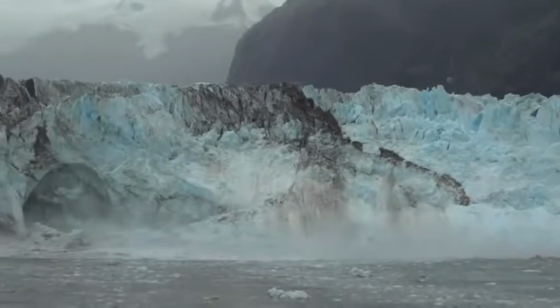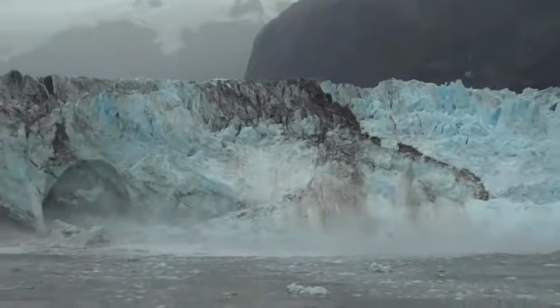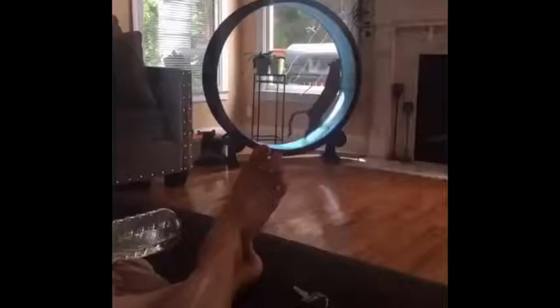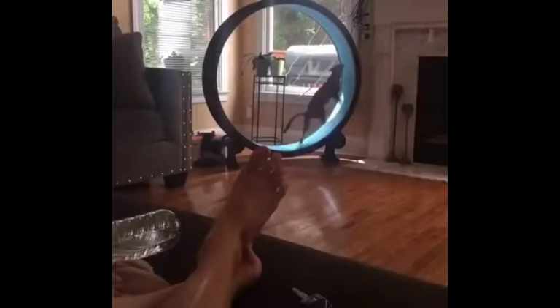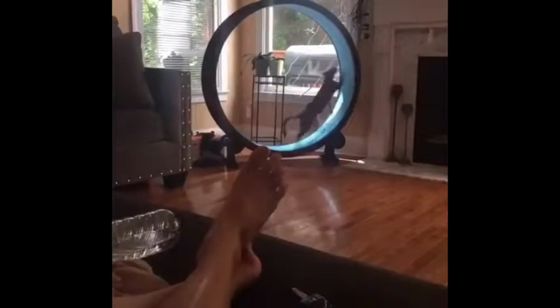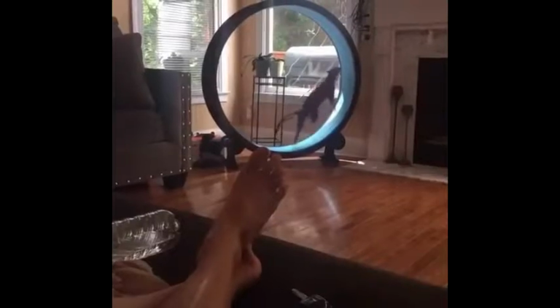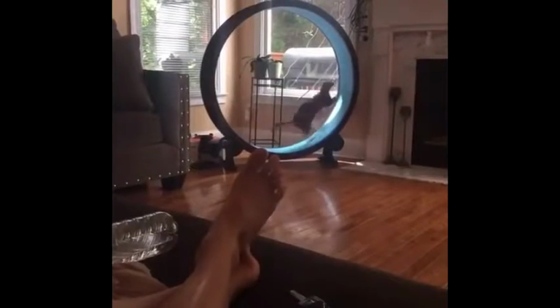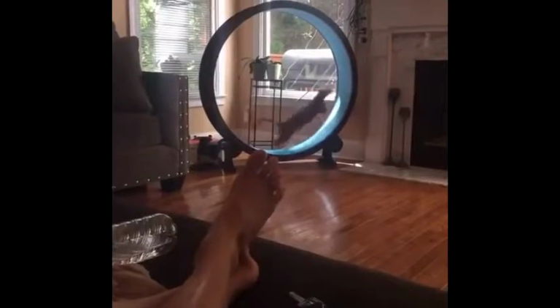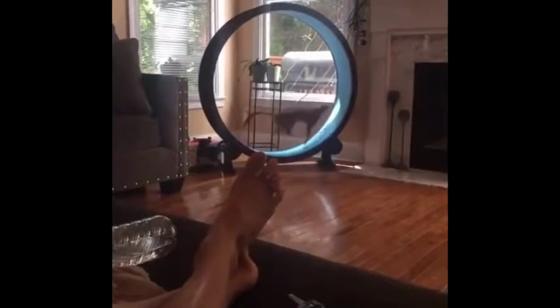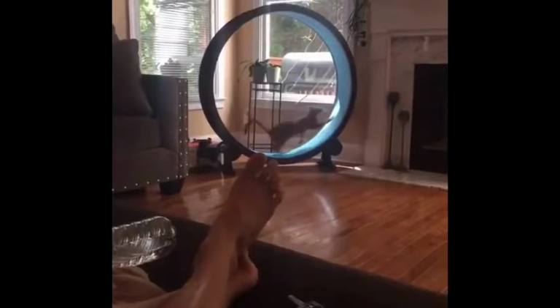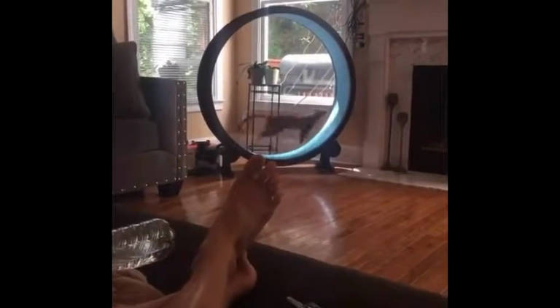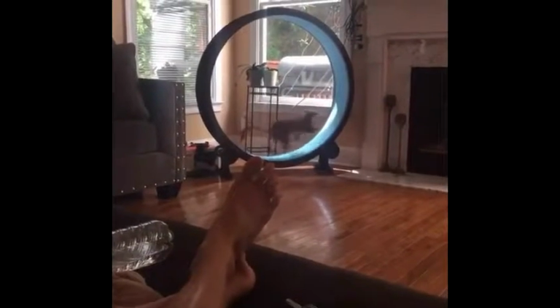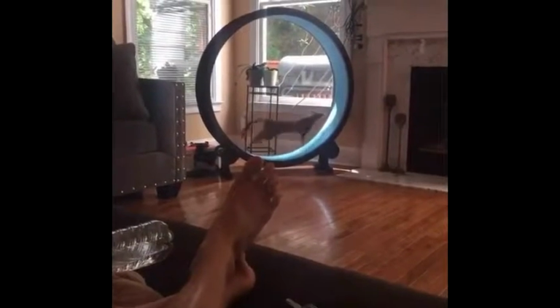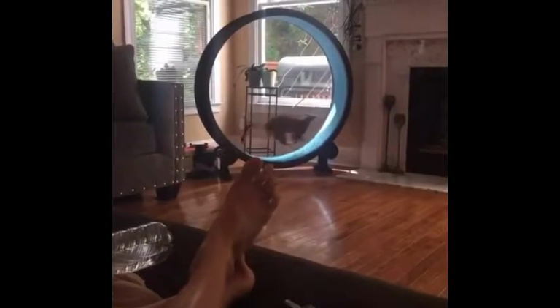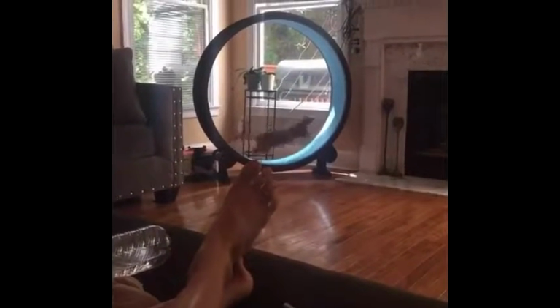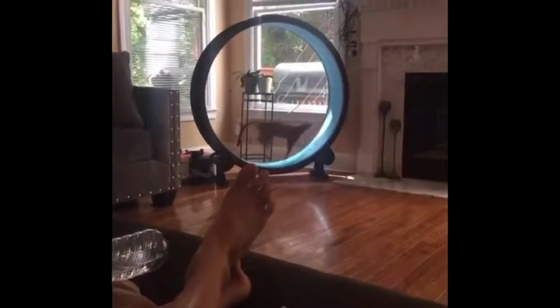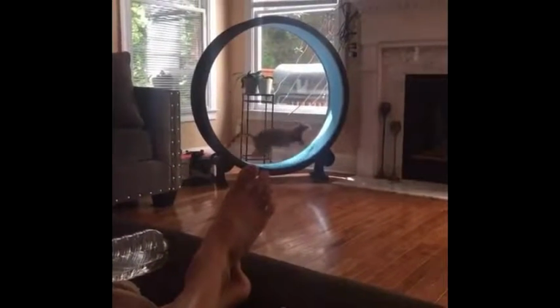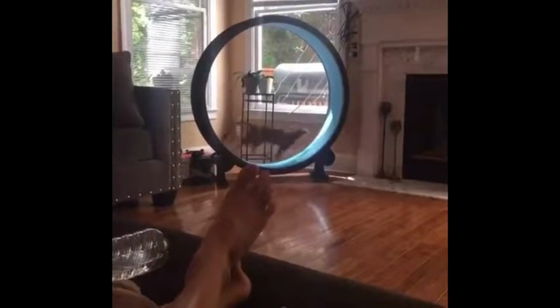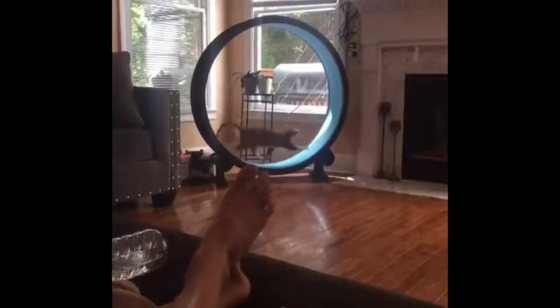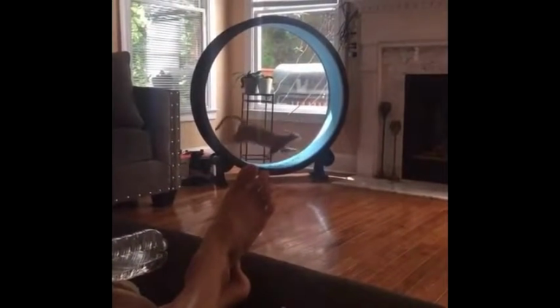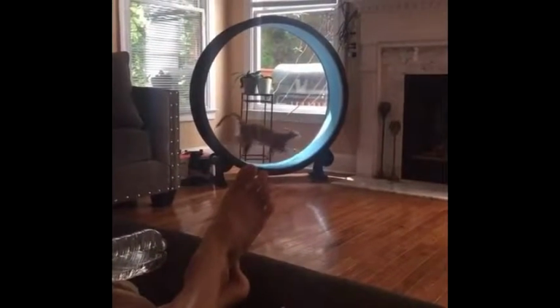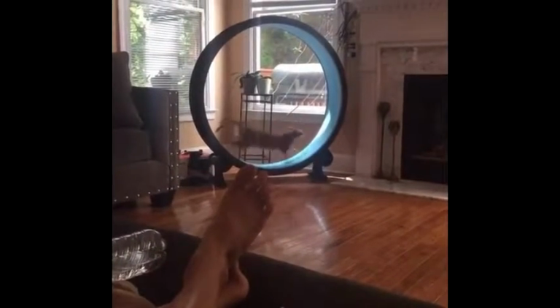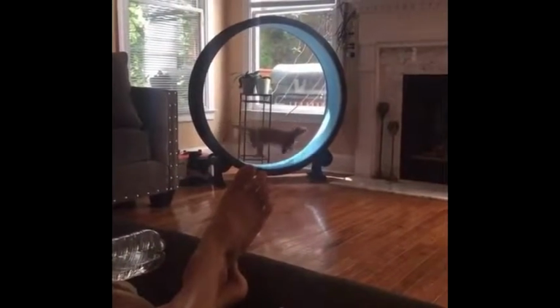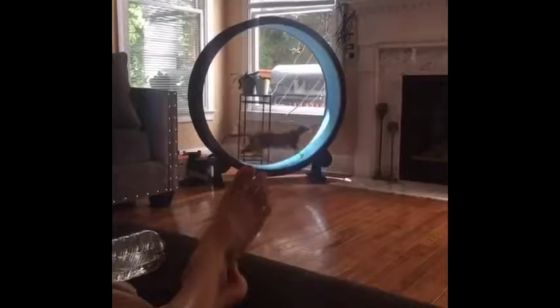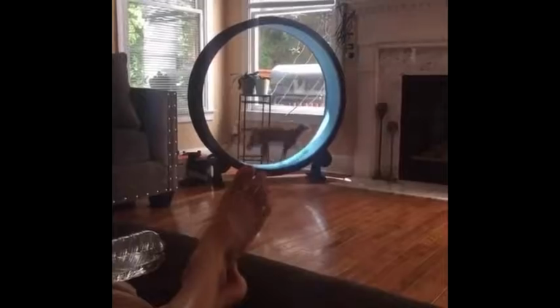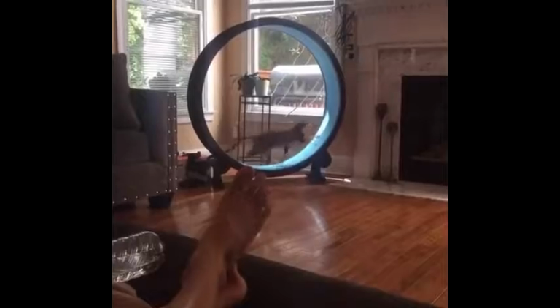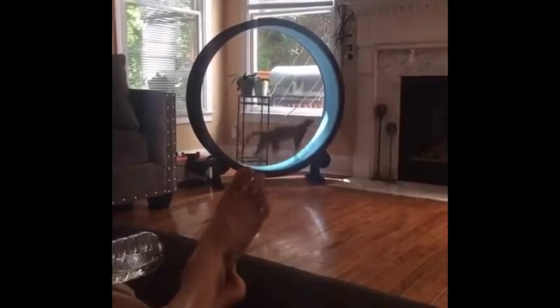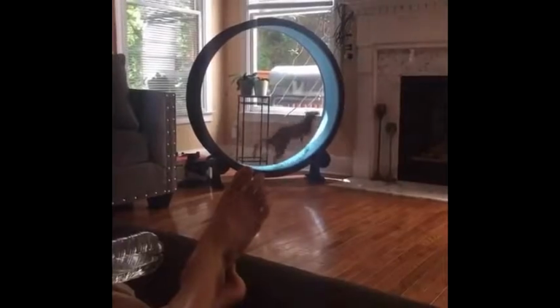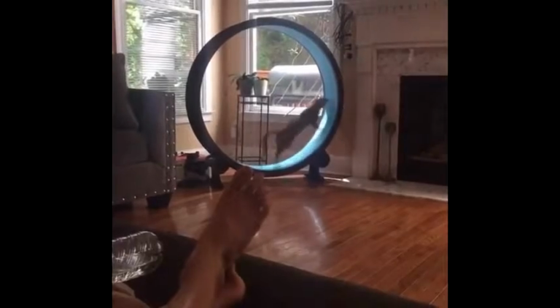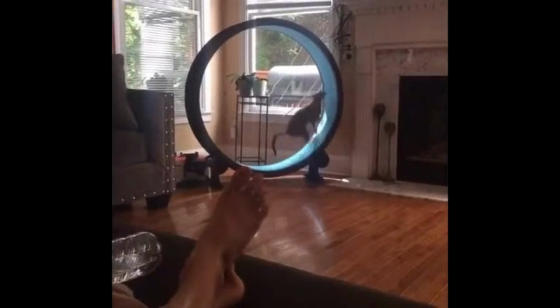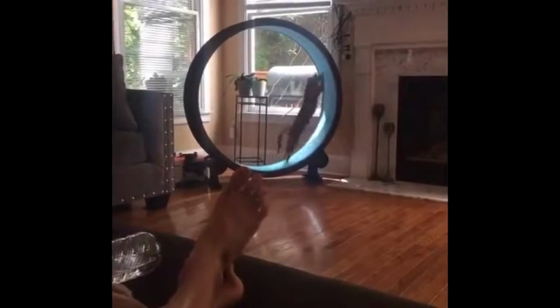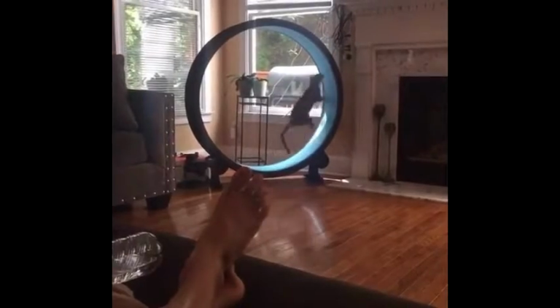There's an alternate universe where you sit on your couch and you watch your cat work out.